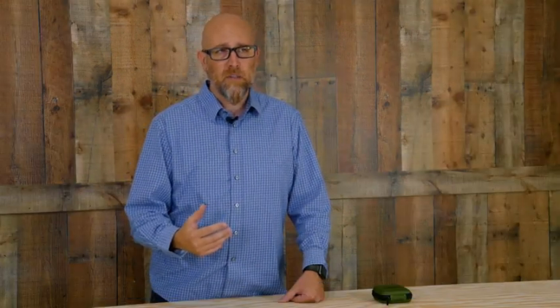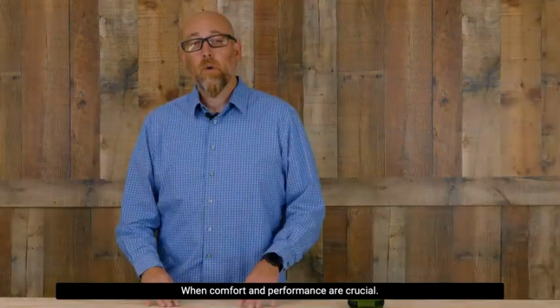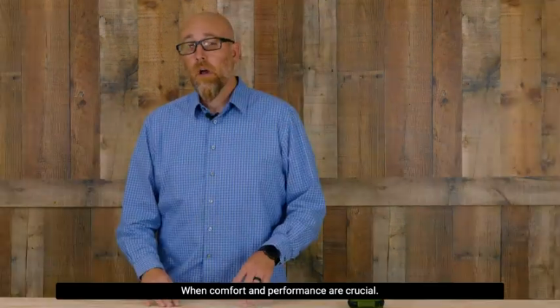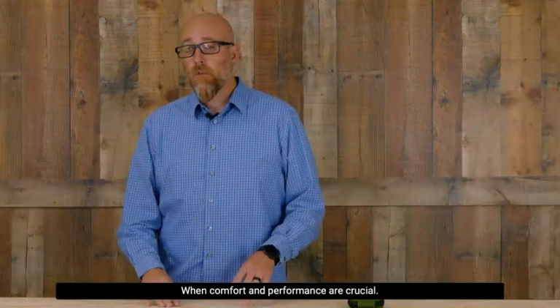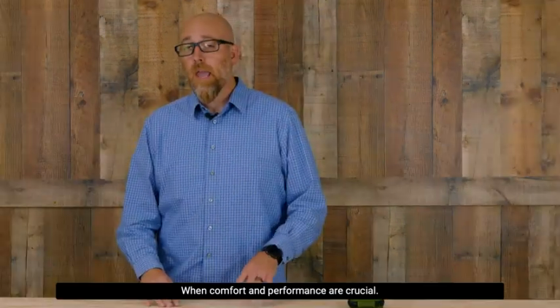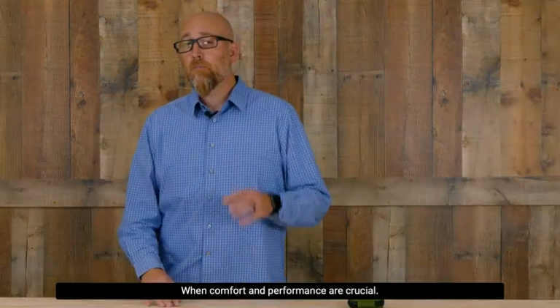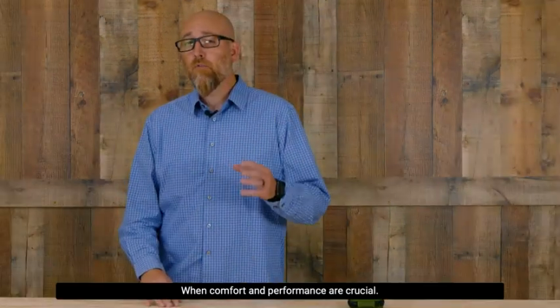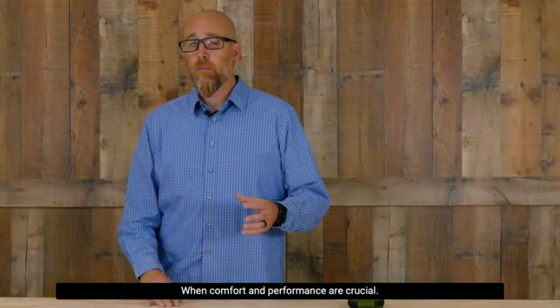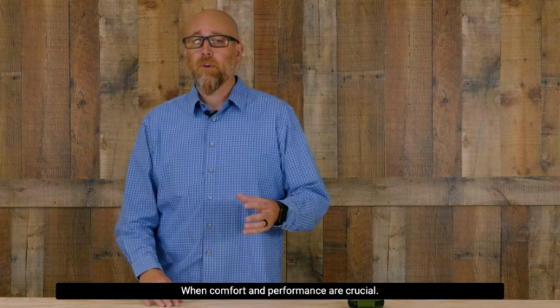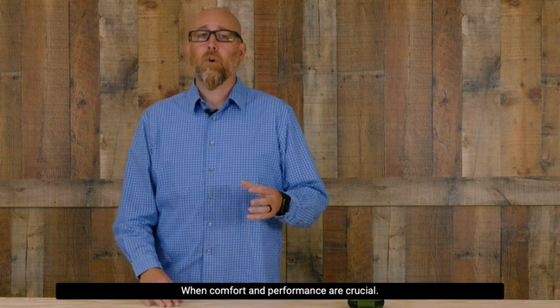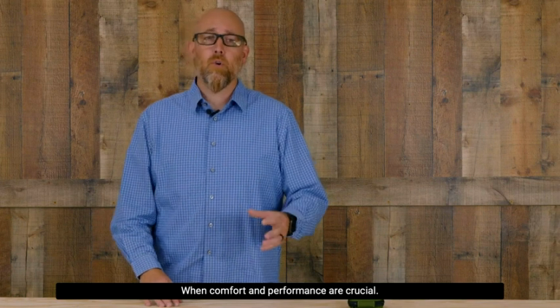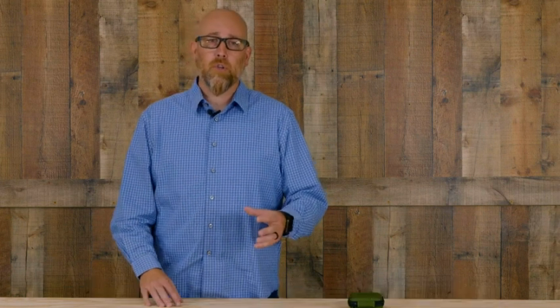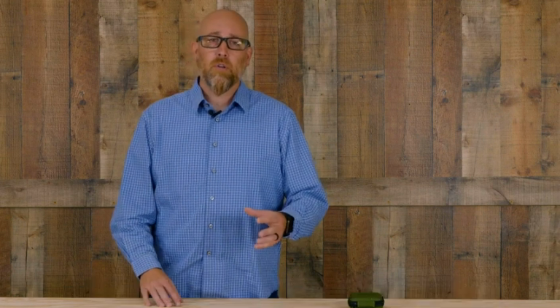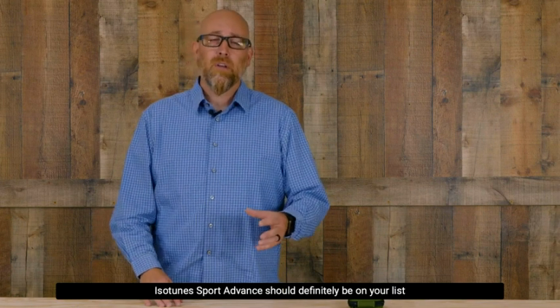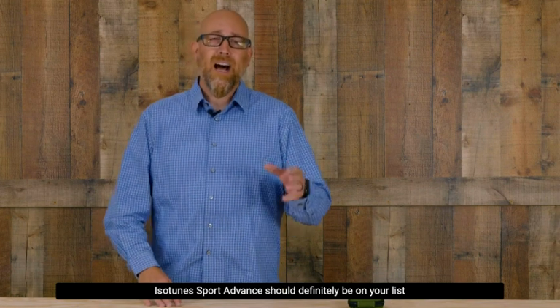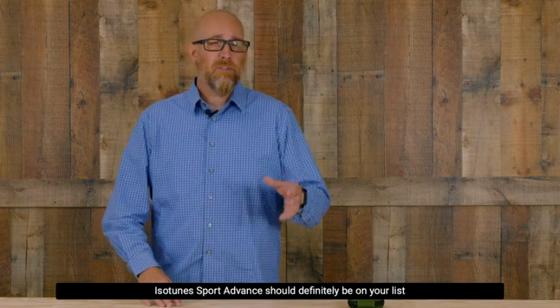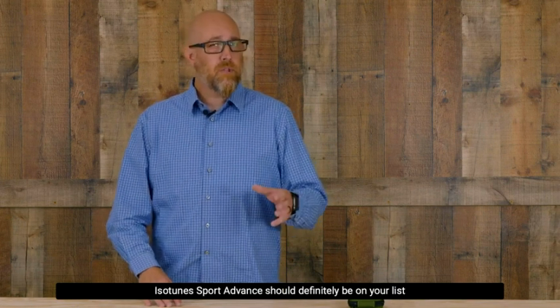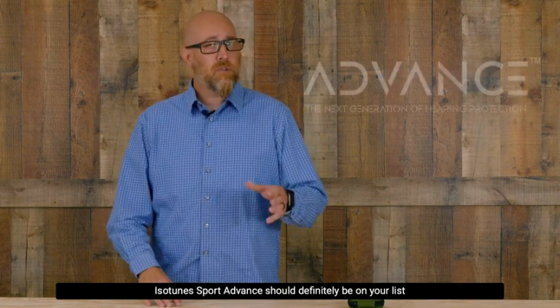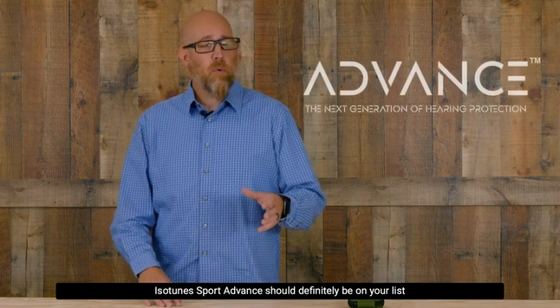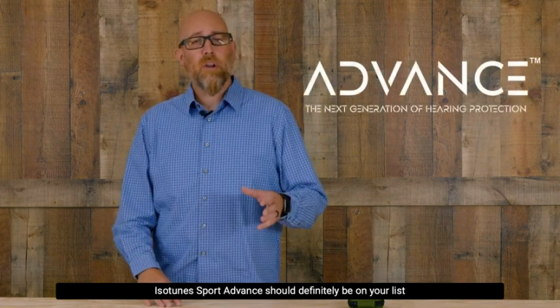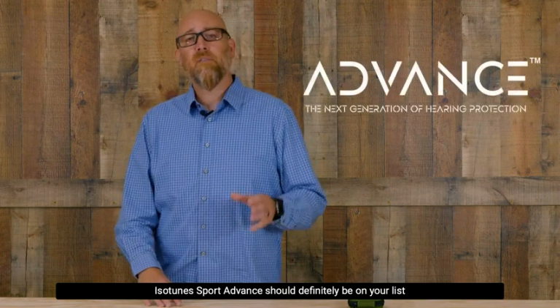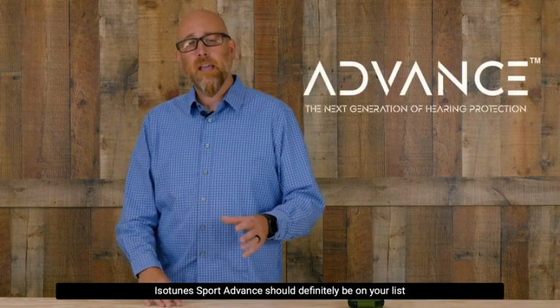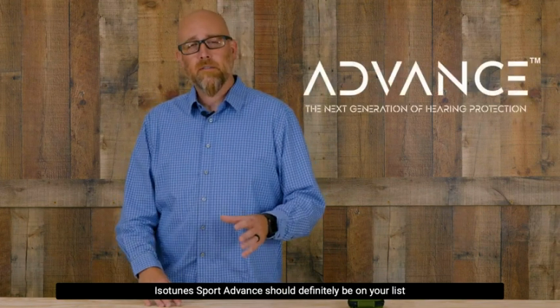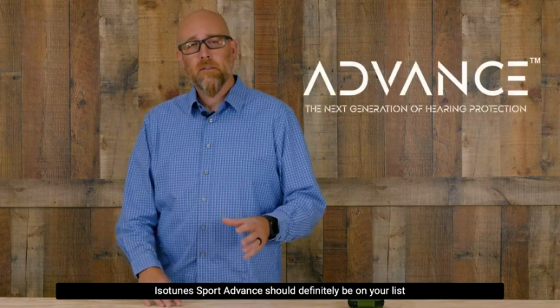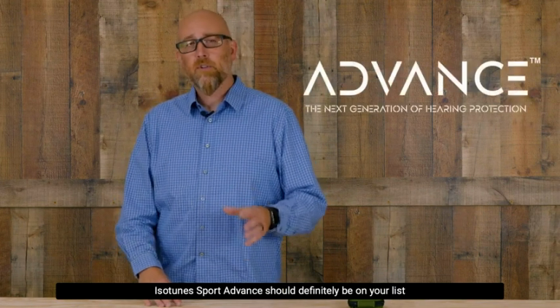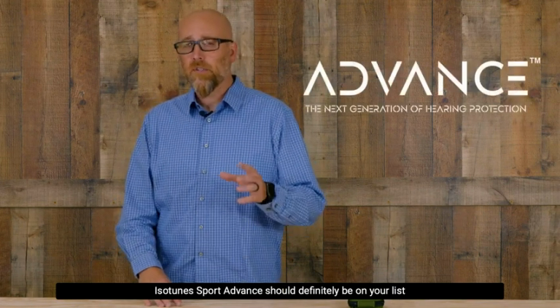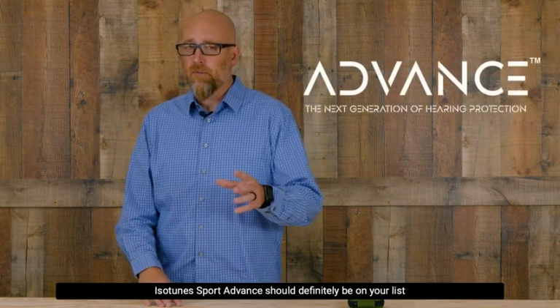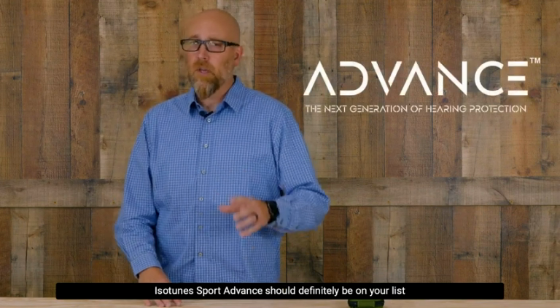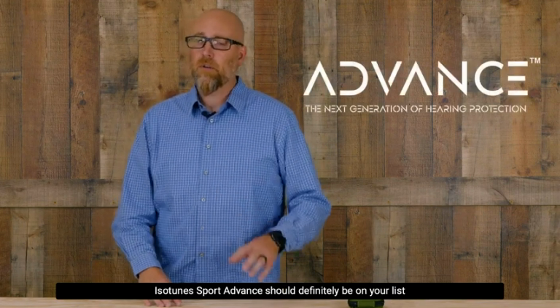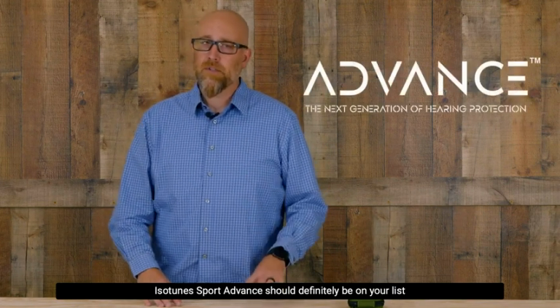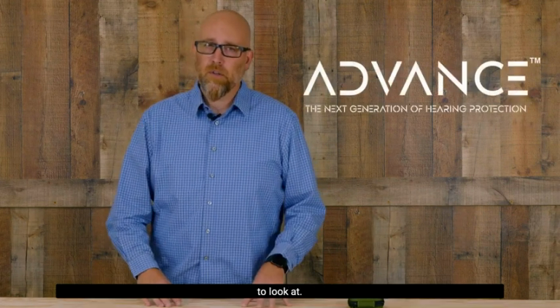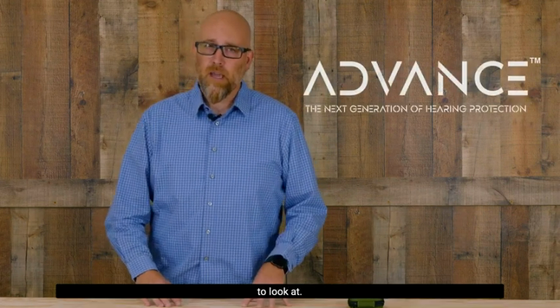When comfort and performance are crucial, the Isotune Sport Advance should definitely be on your list to look at.